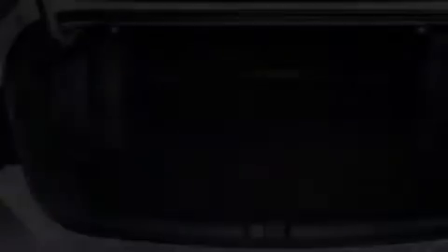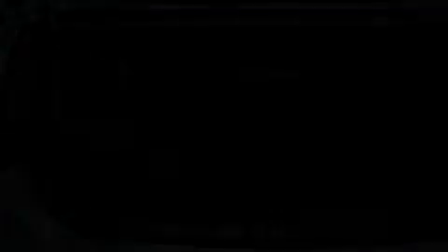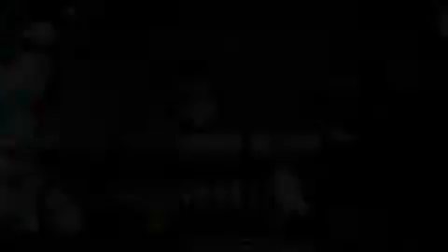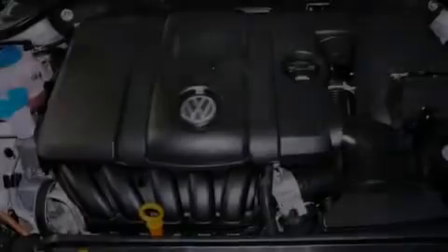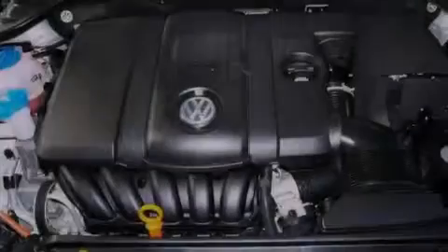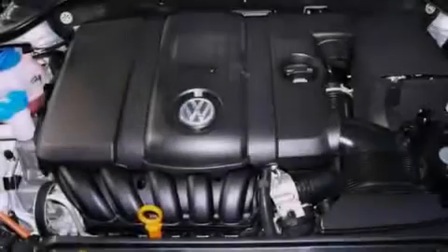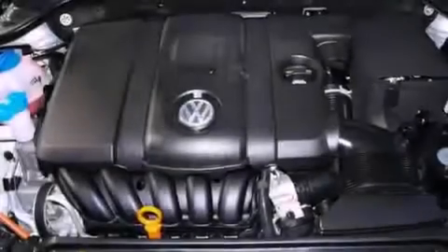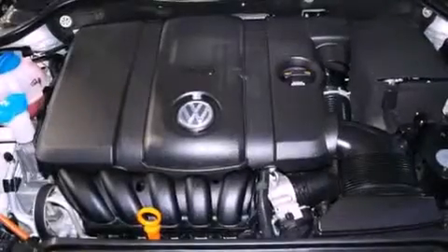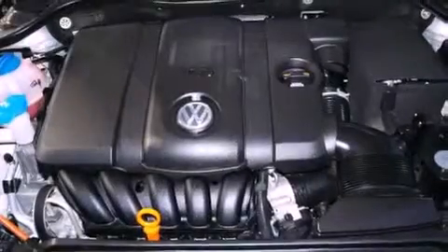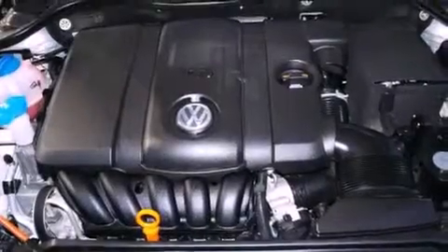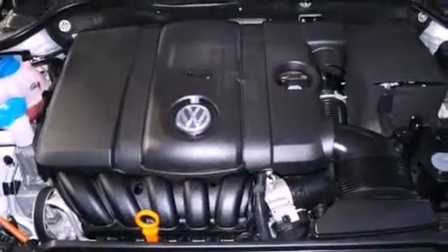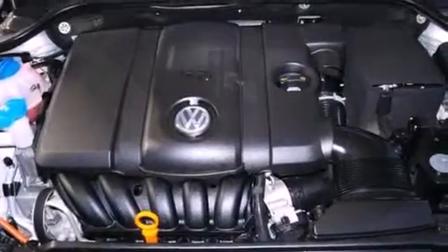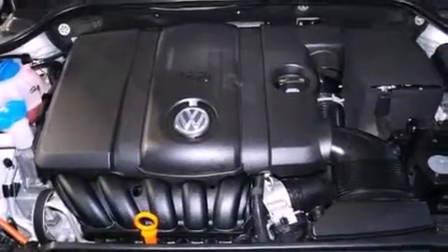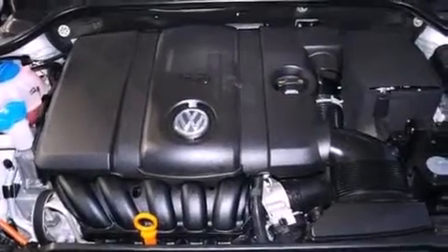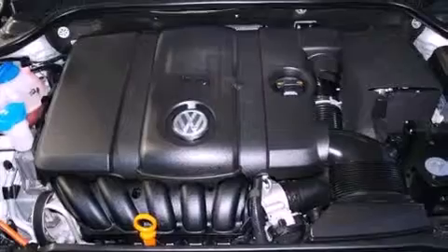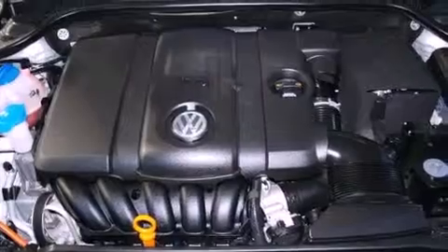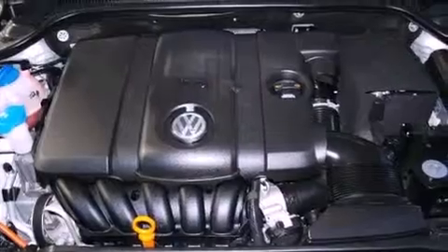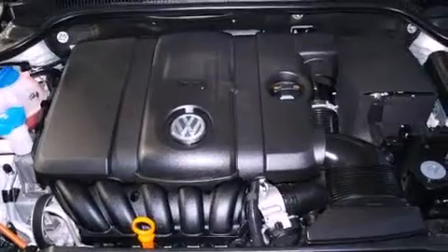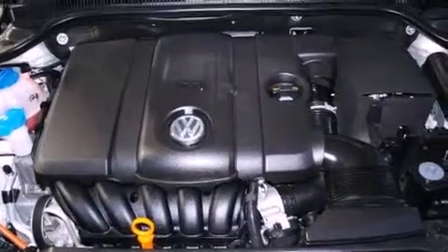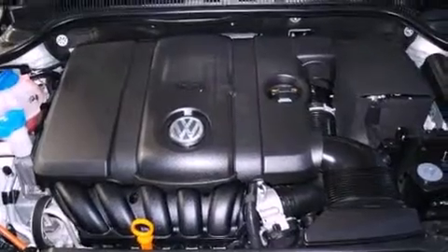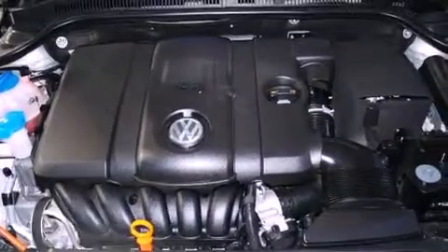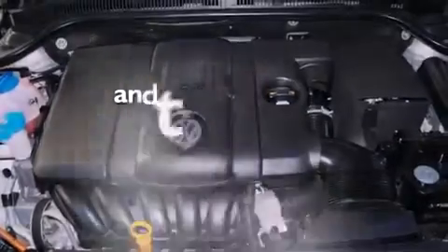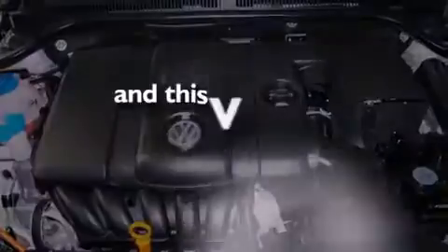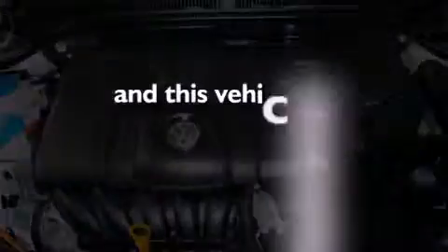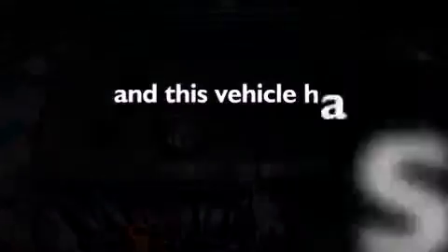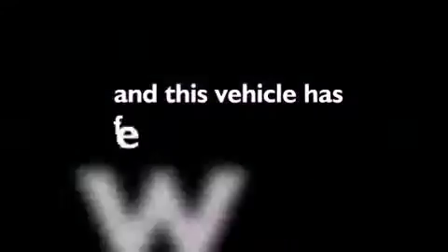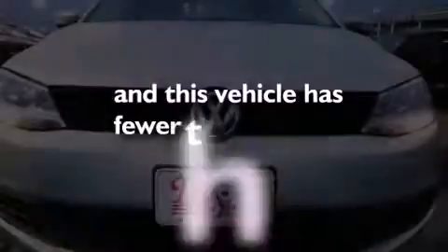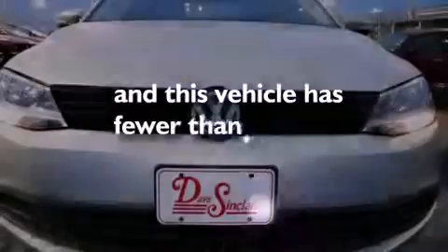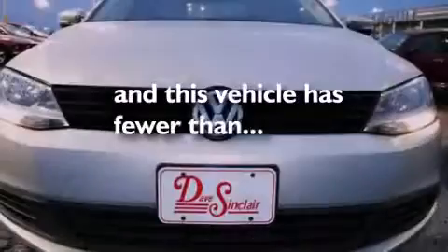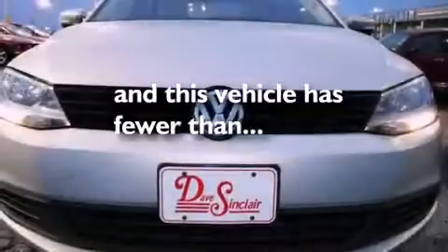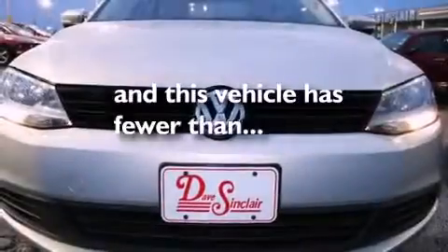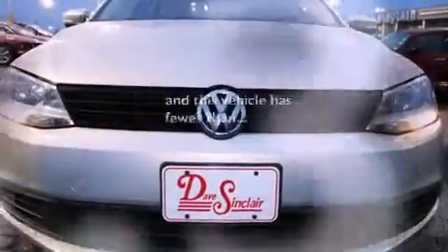Brake assistance technology, a passenger side airbag, and this vehicle has less than 24,000 miles.